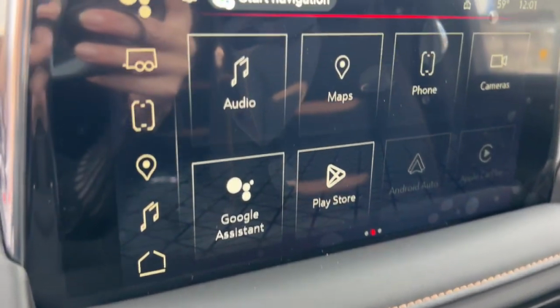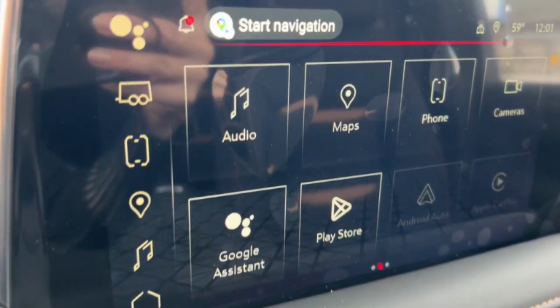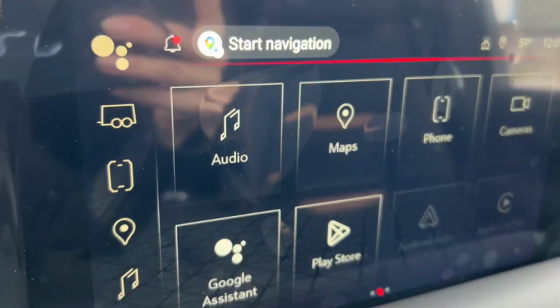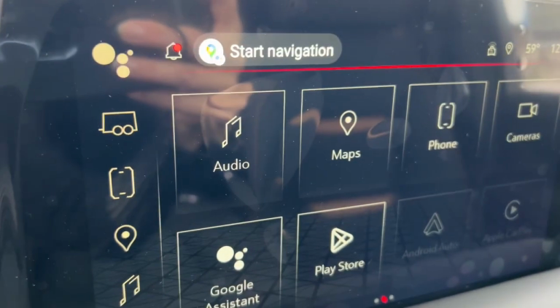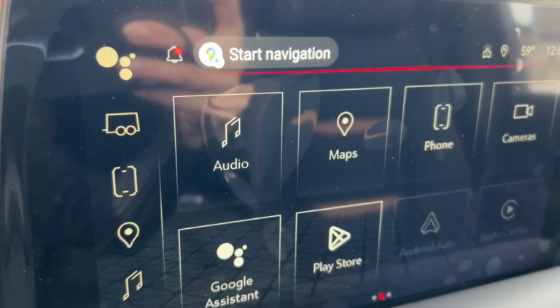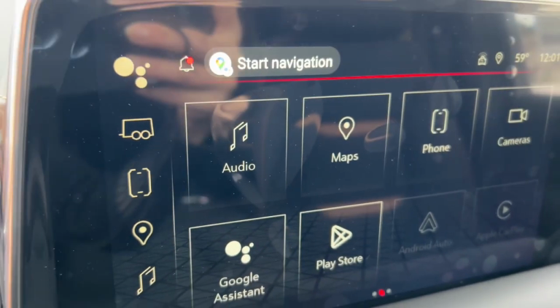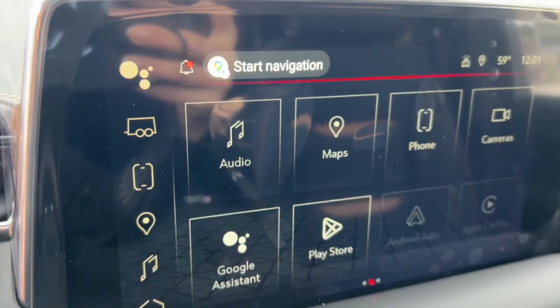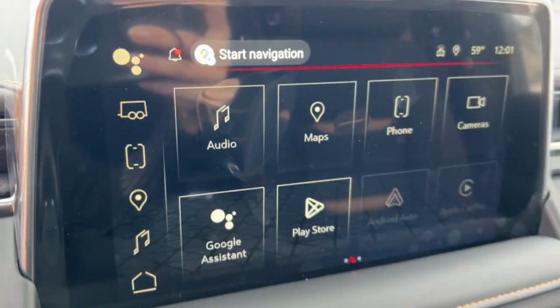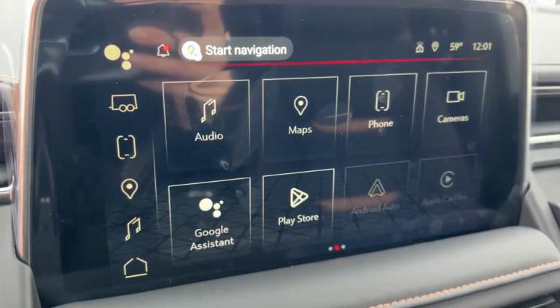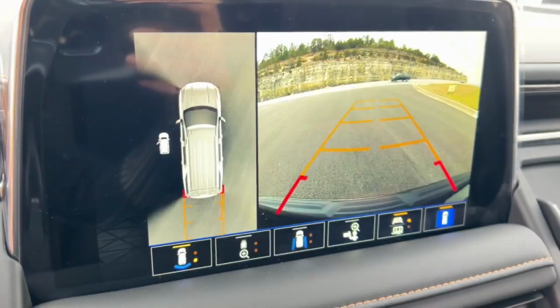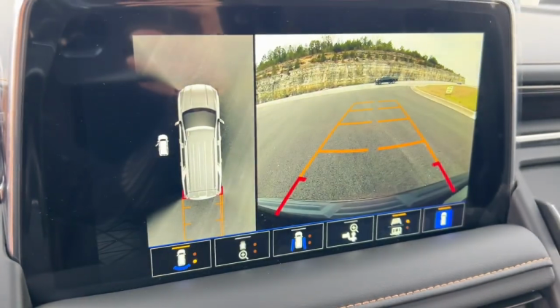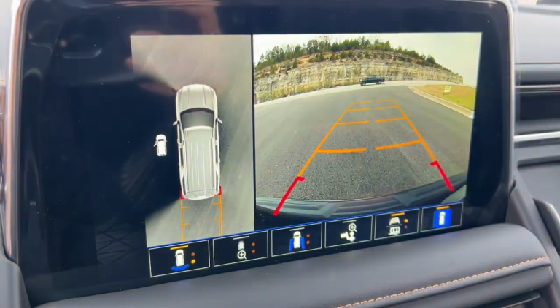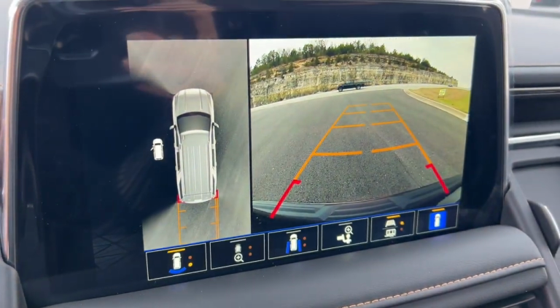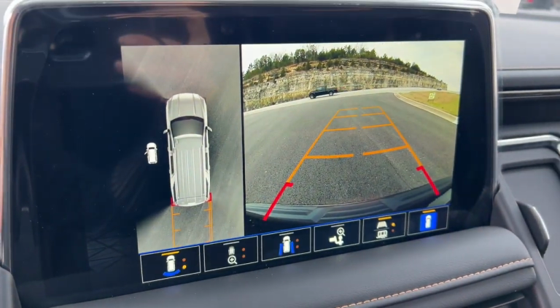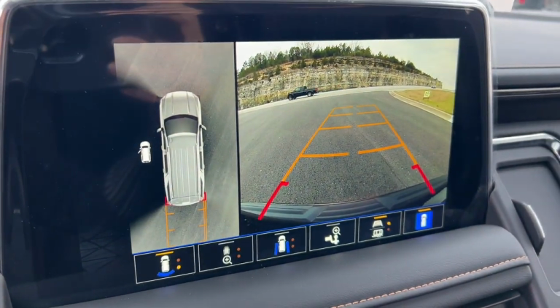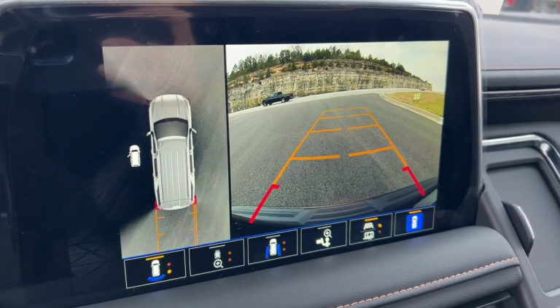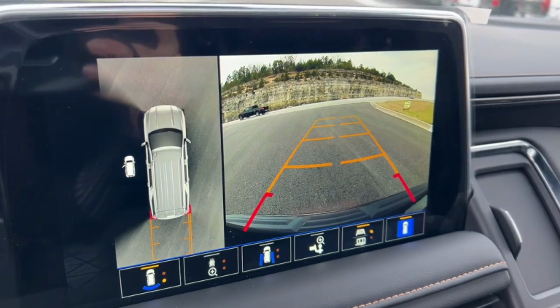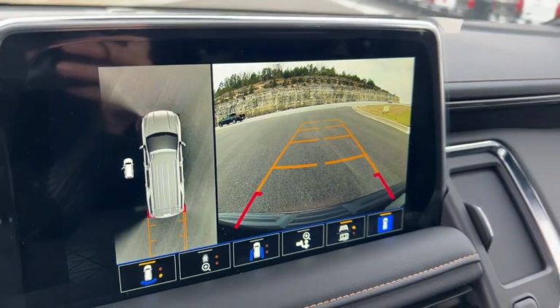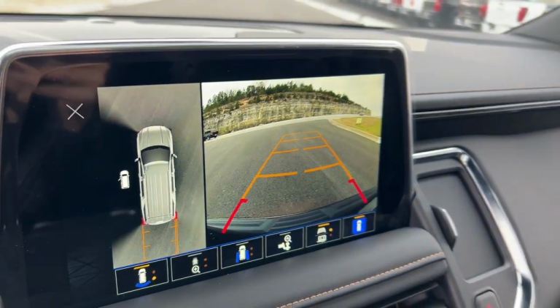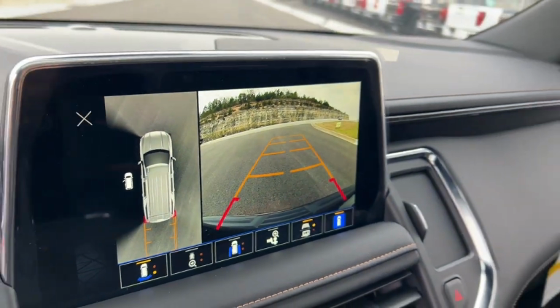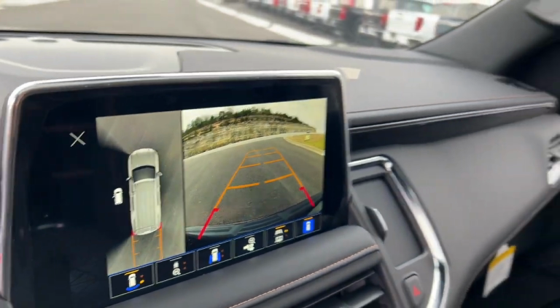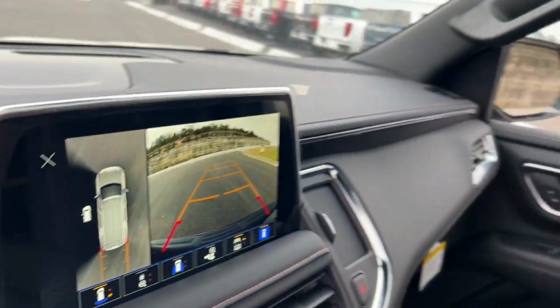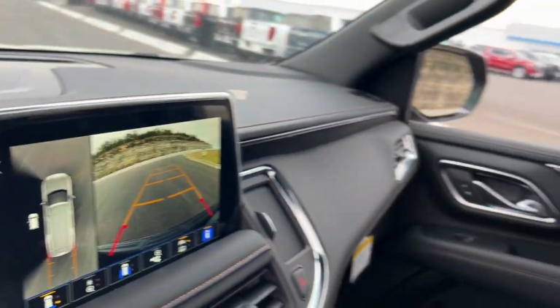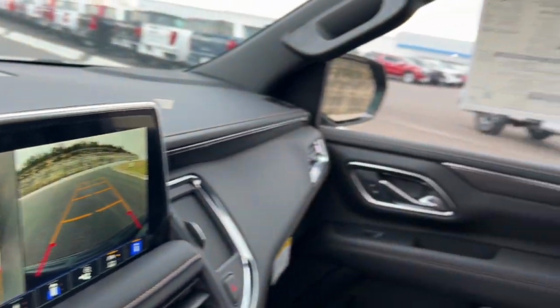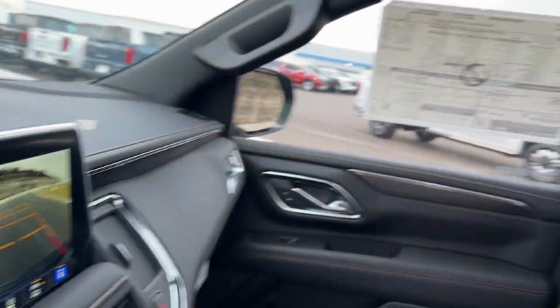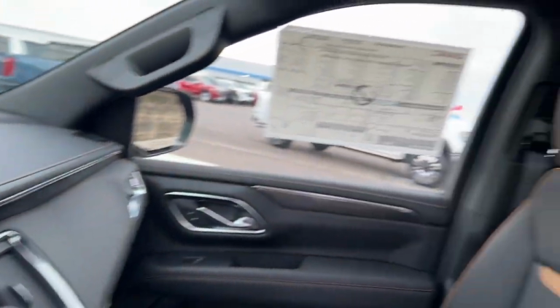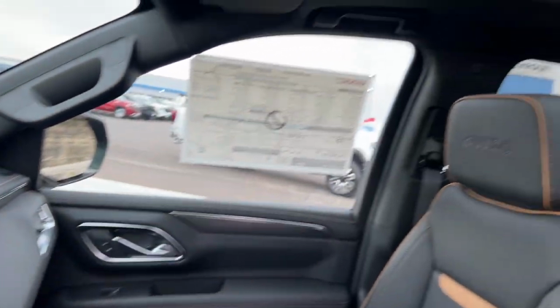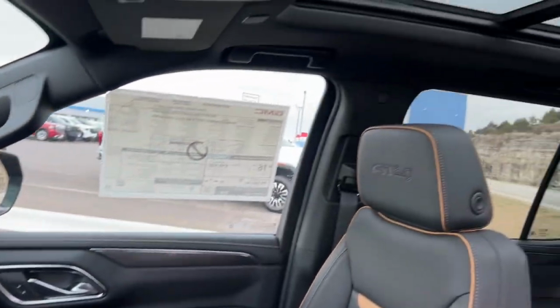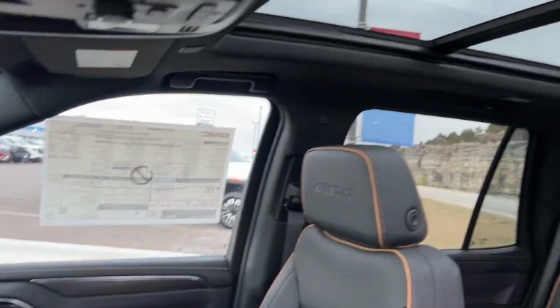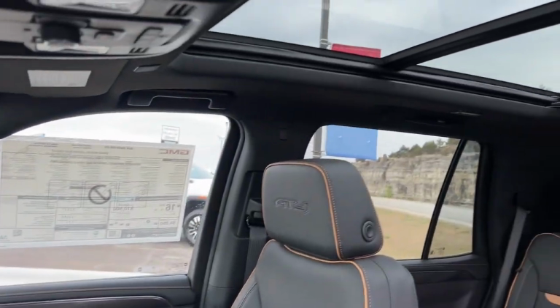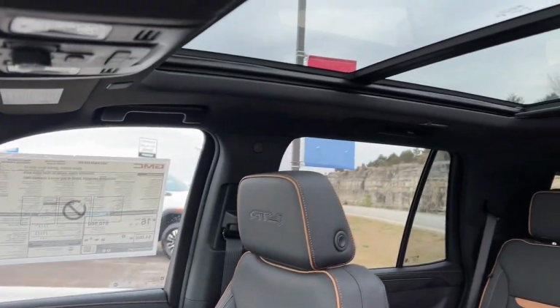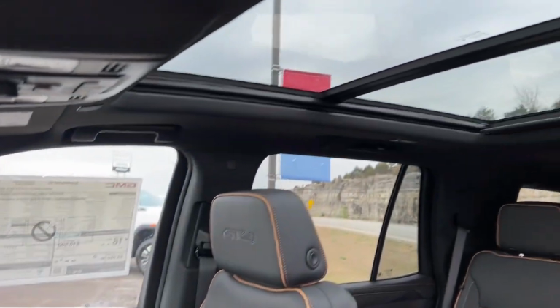Lane departure warning, keyless entry, eight-cylinder engine, fog lamps, and premium sound system.